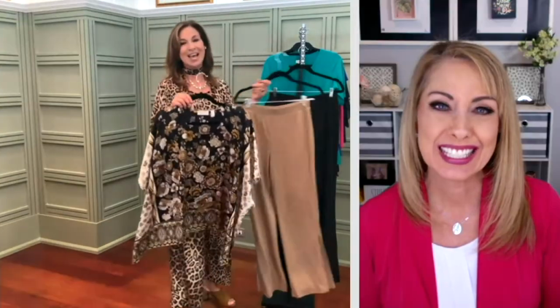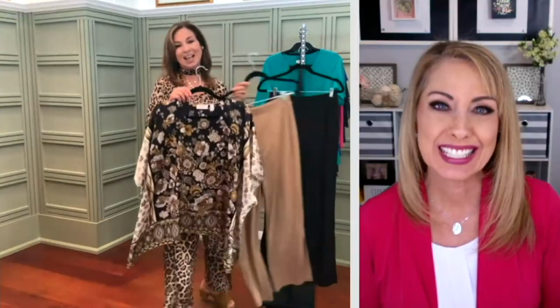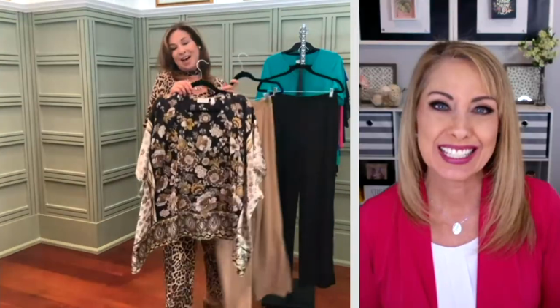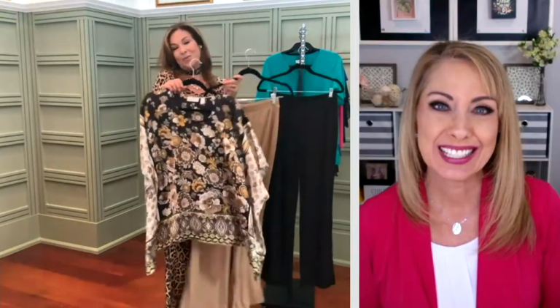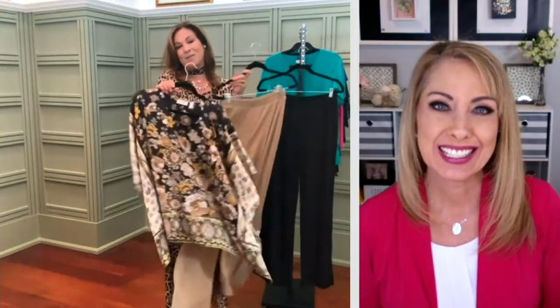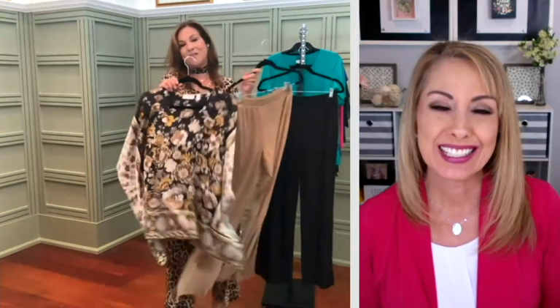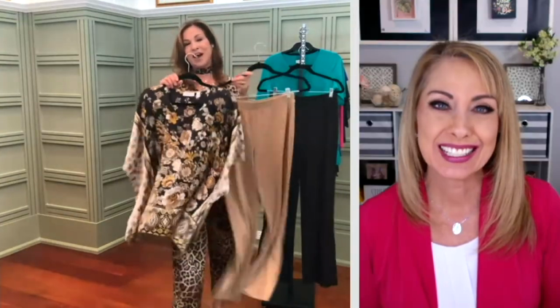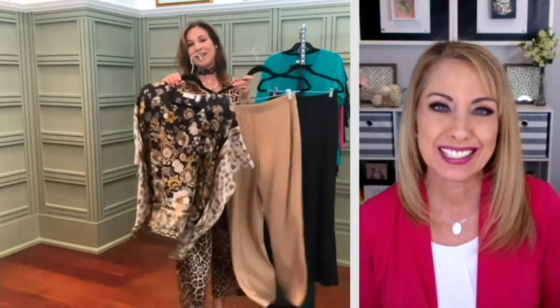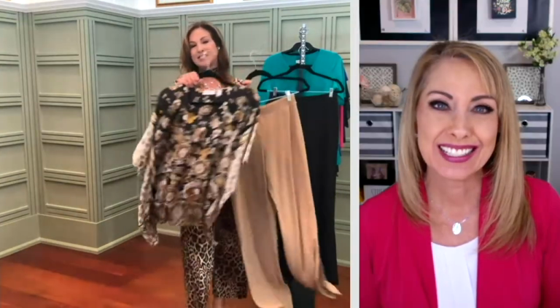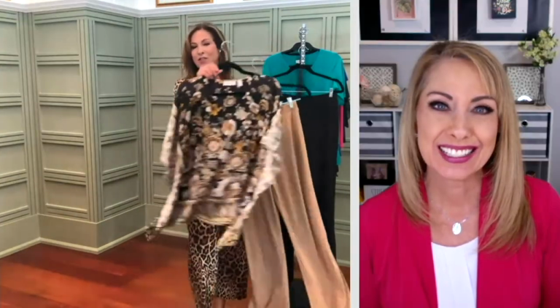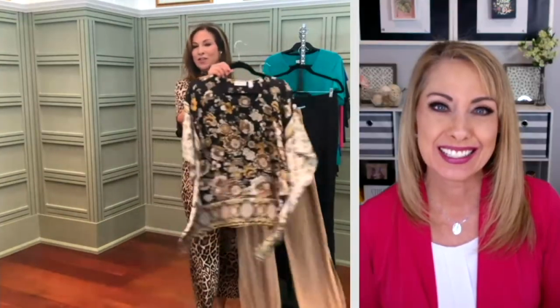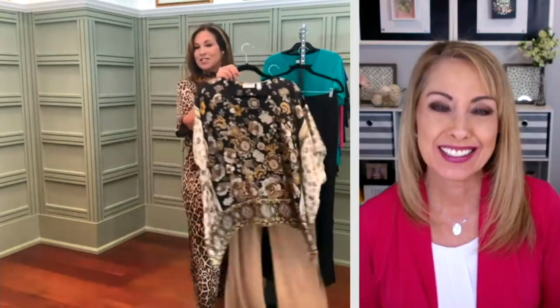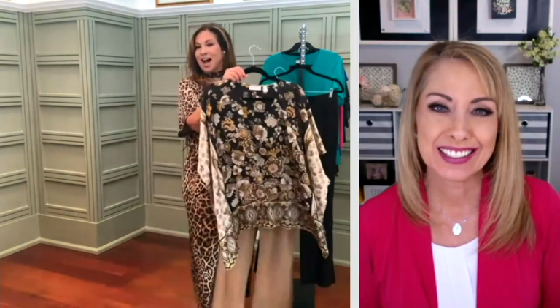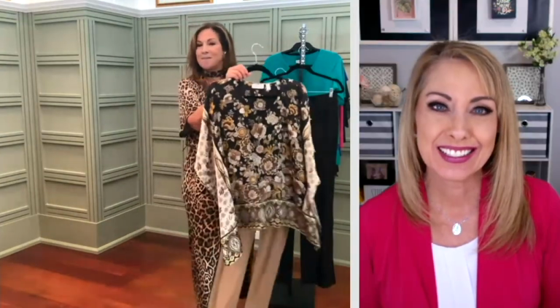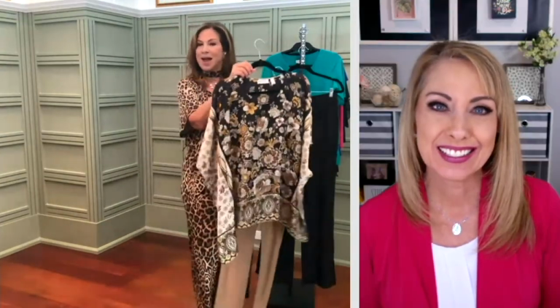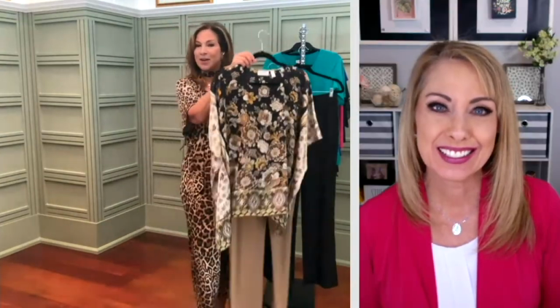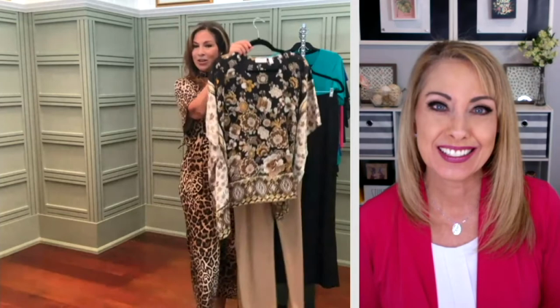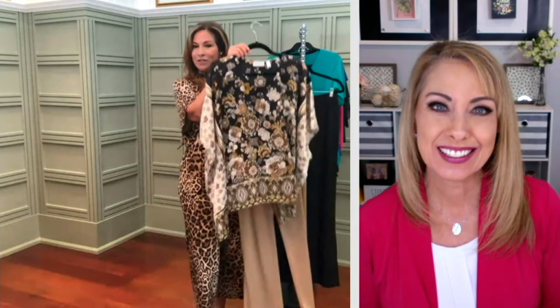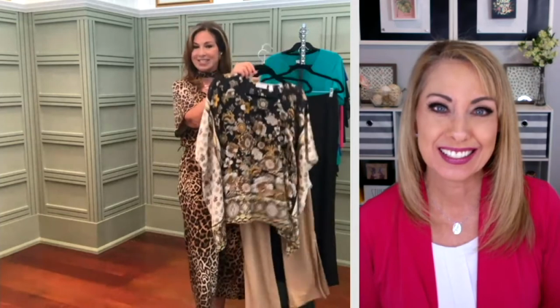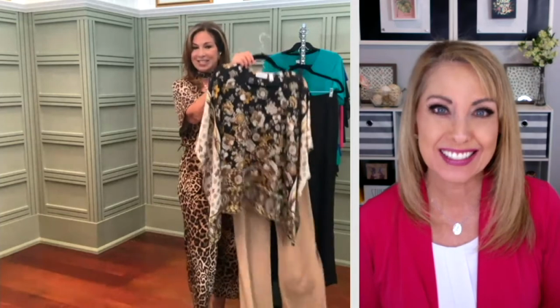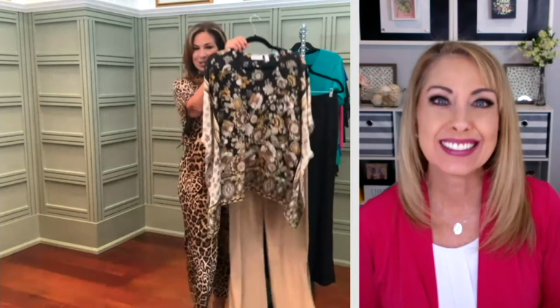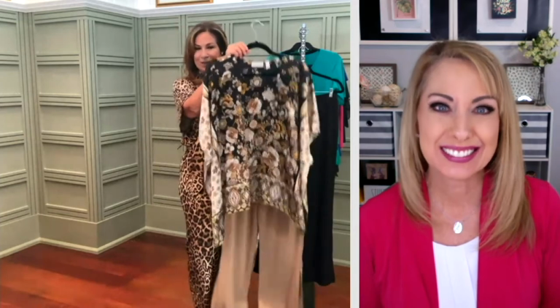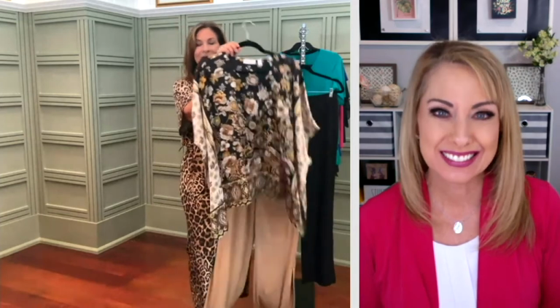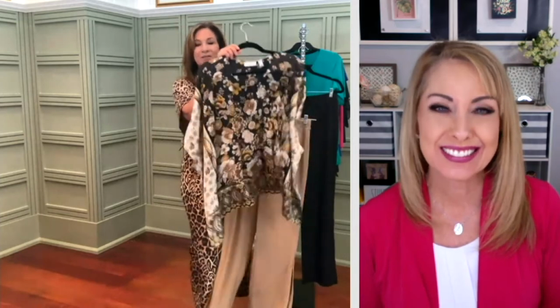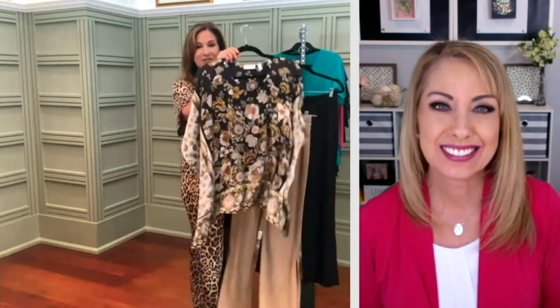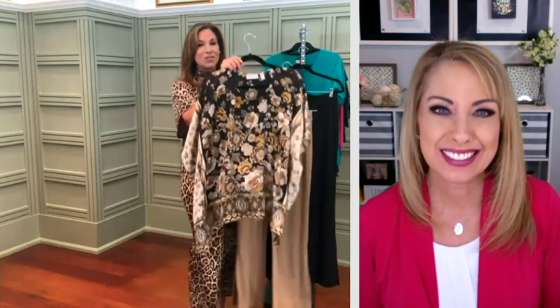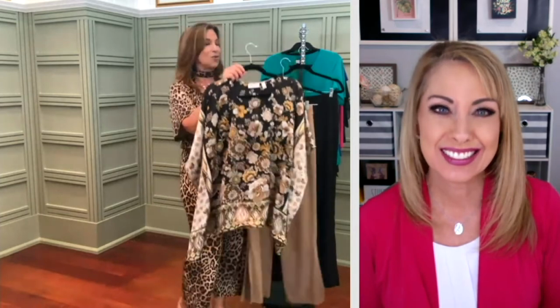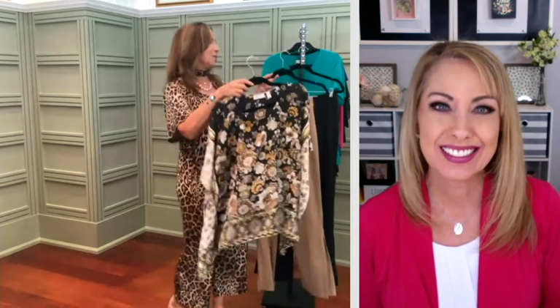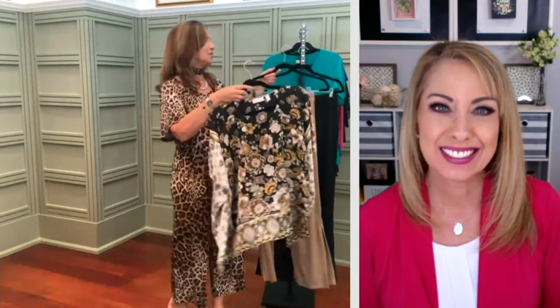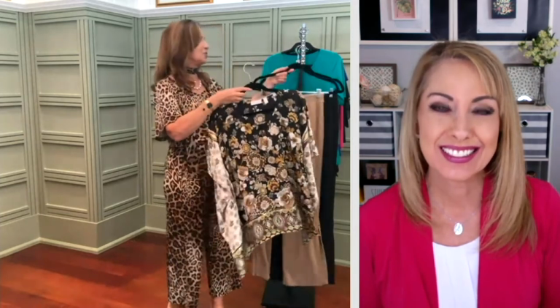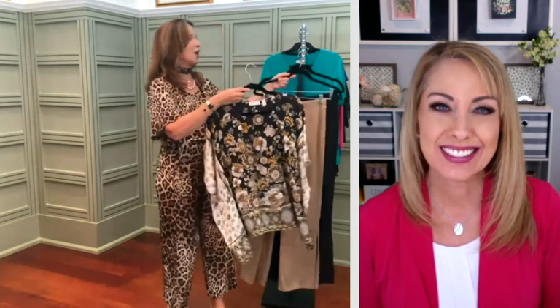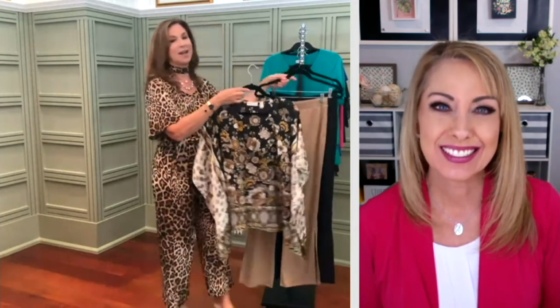I'm thrilled to see the show on QVC2, because a lot of women are finding us for the first time on QVC2. This is a great one to try.